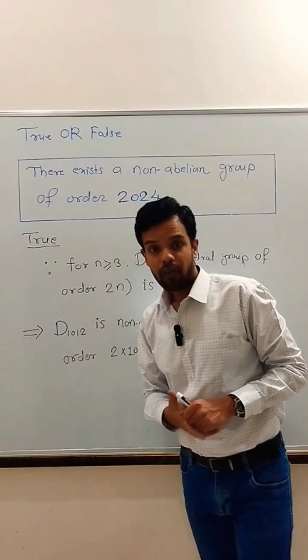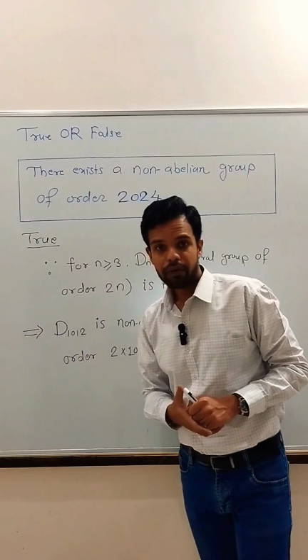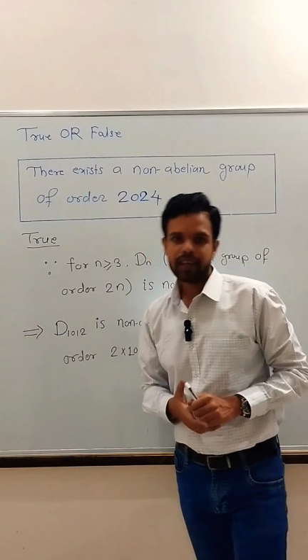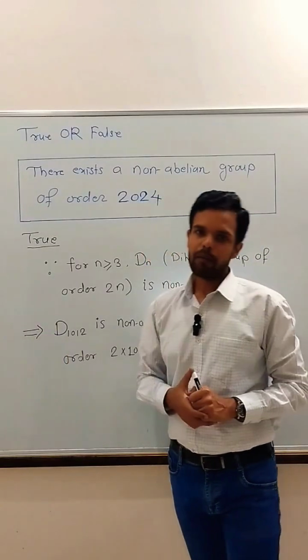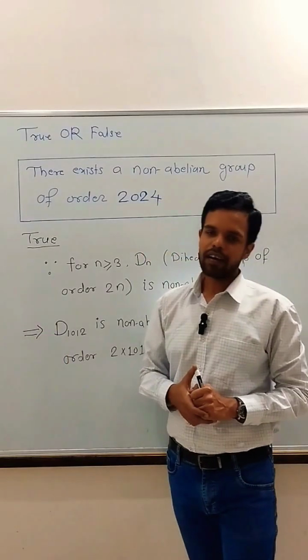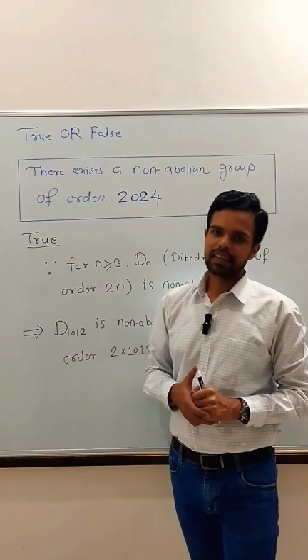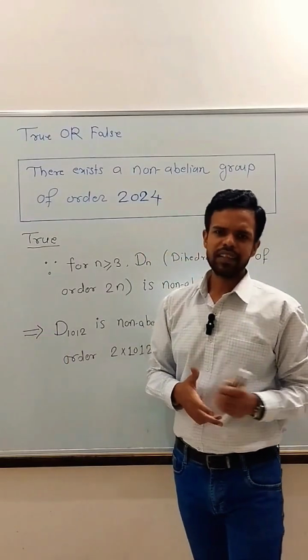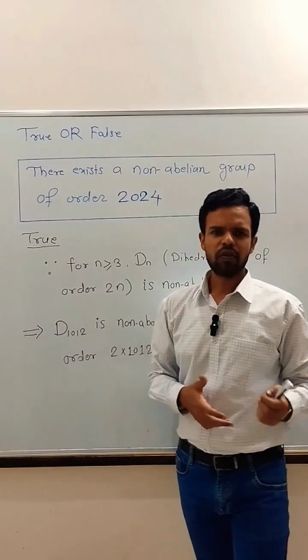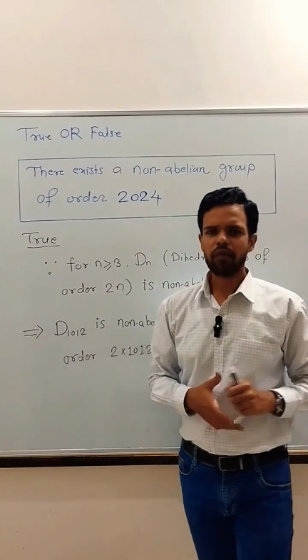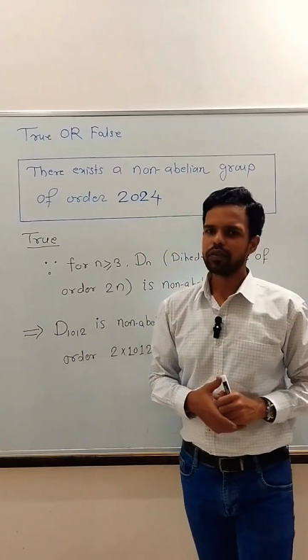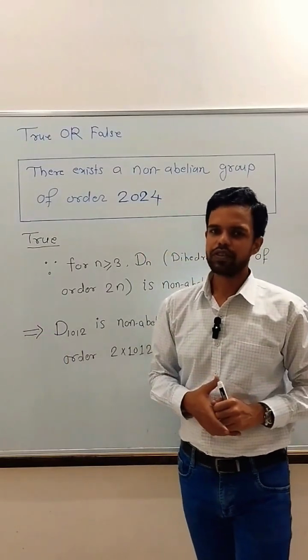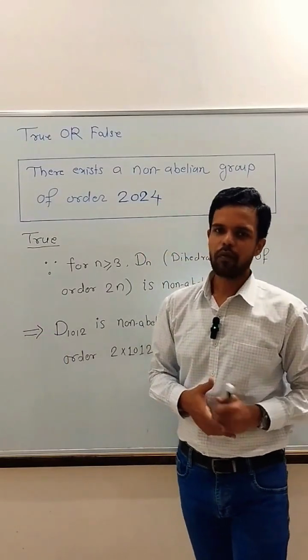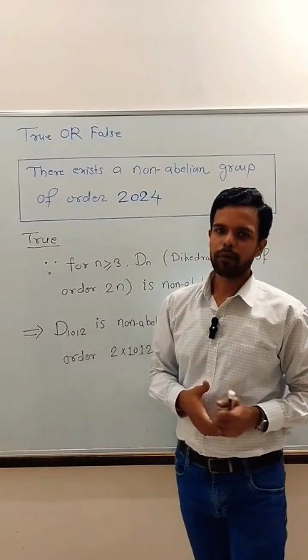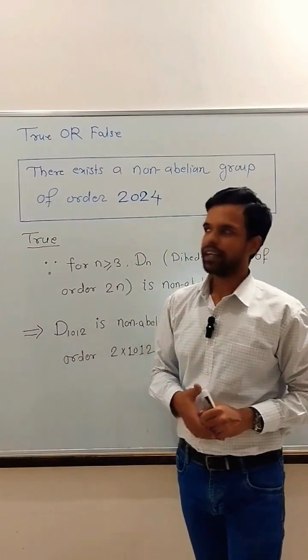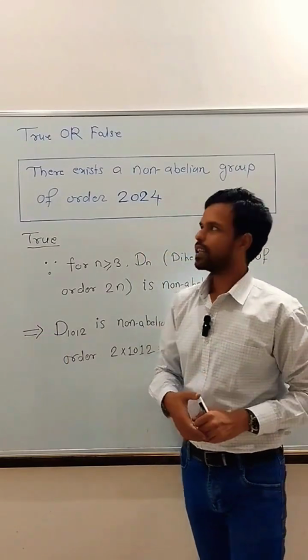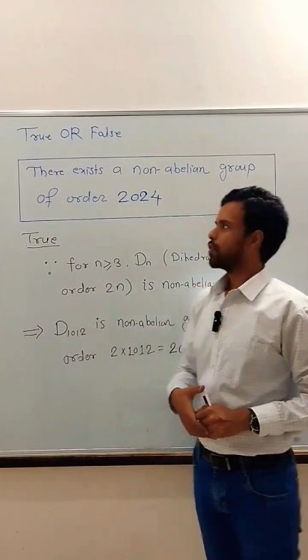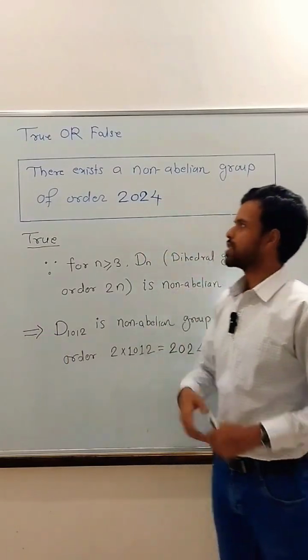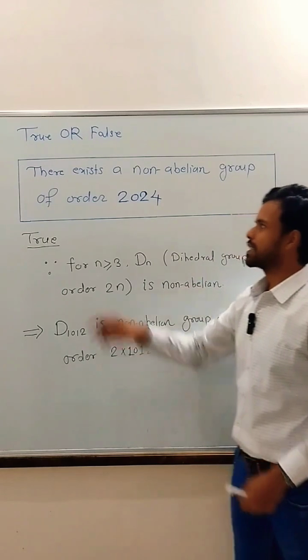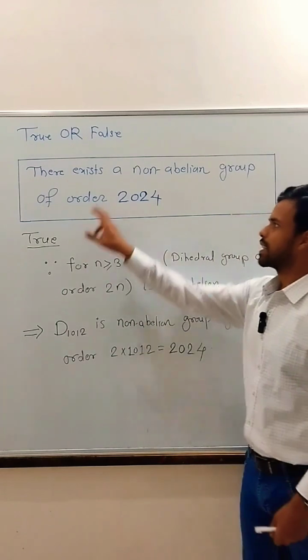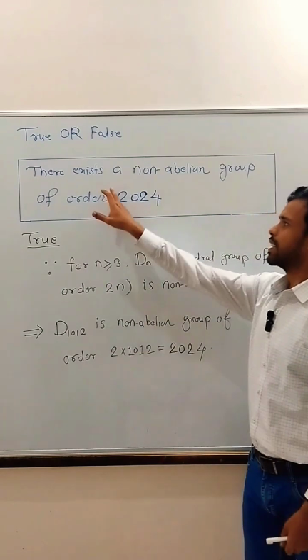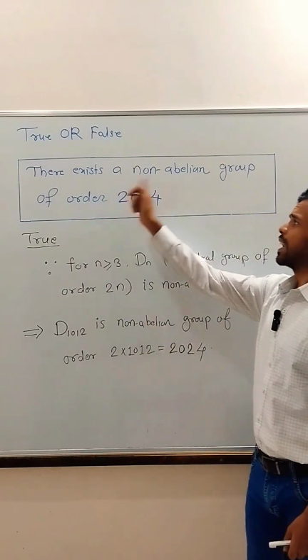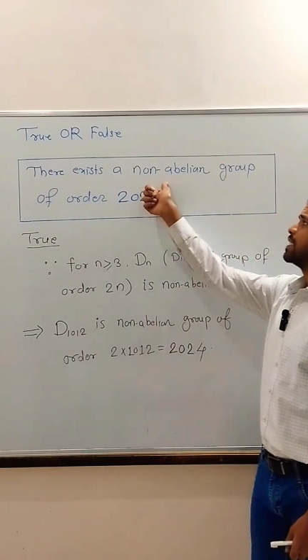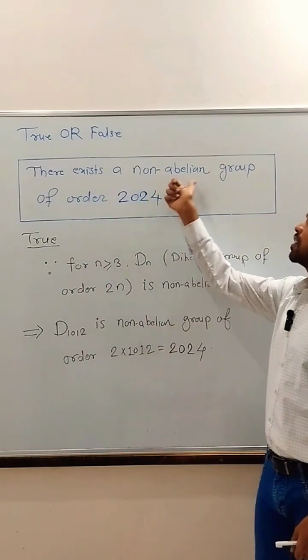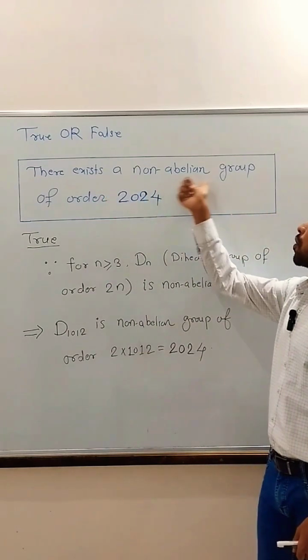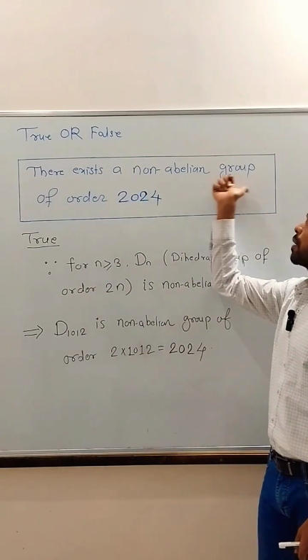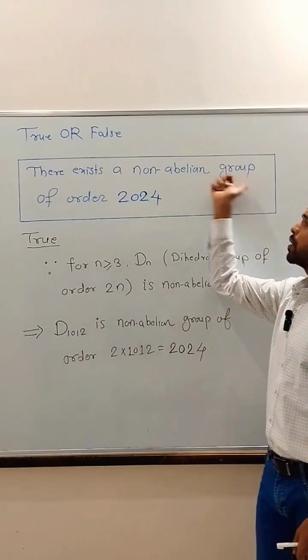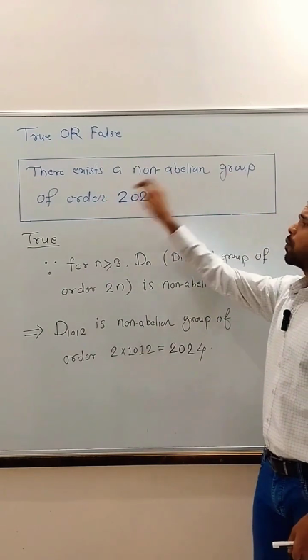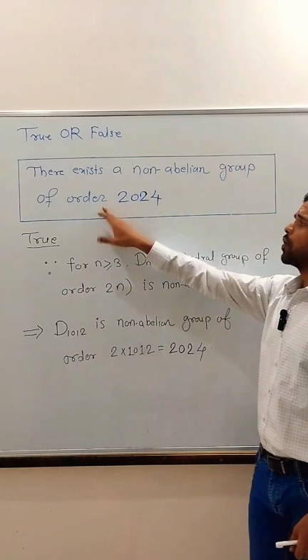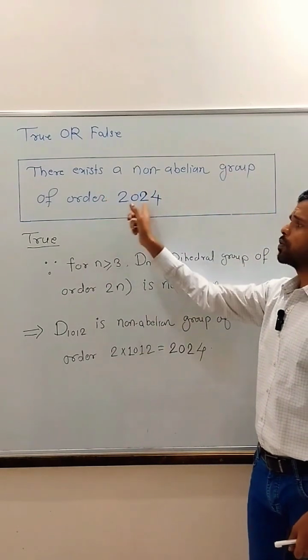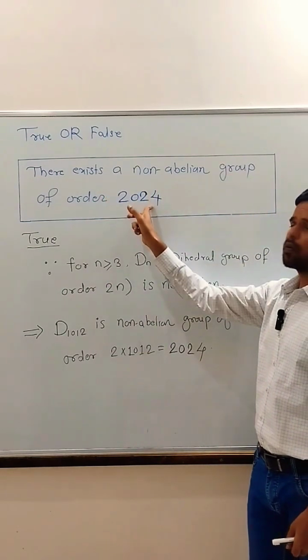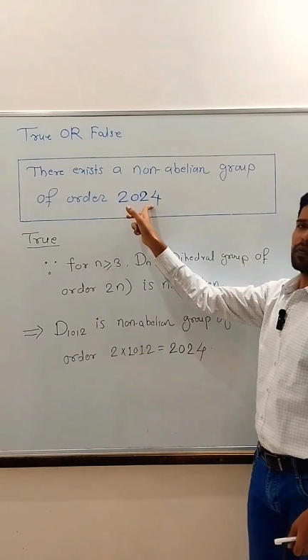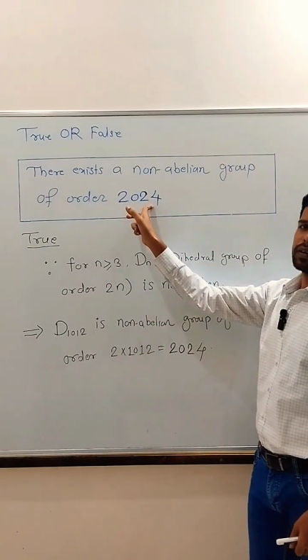Hello everyone, I am Akash. Let us solve a true or false question from Group Theory. The question is: does there exist a non-Abelian group of order 2,024?